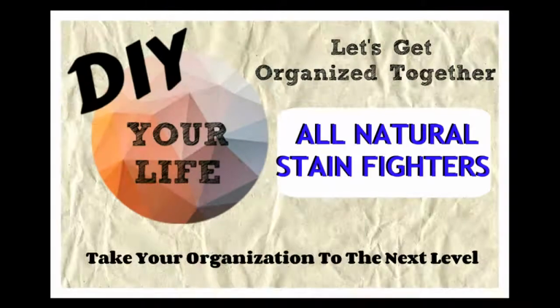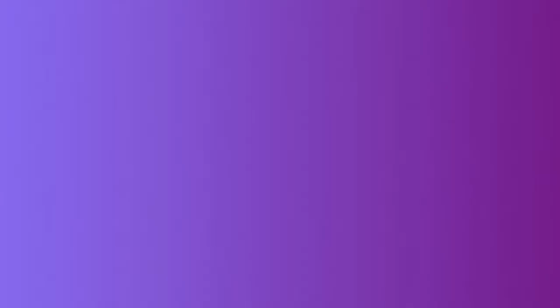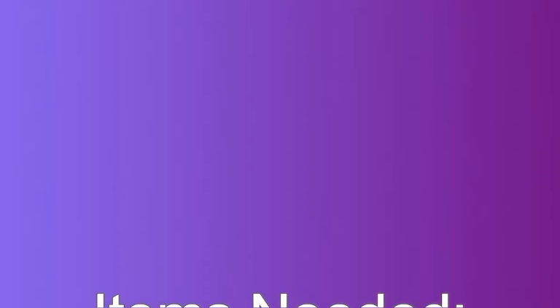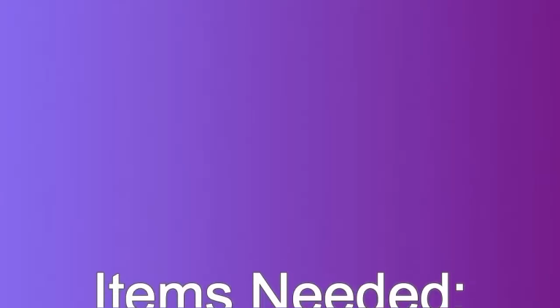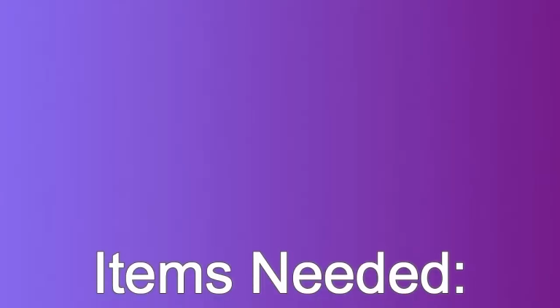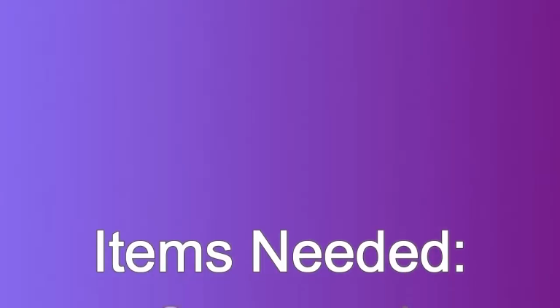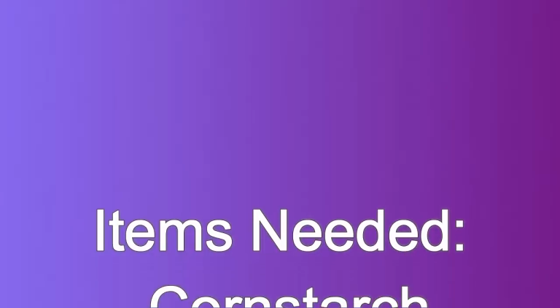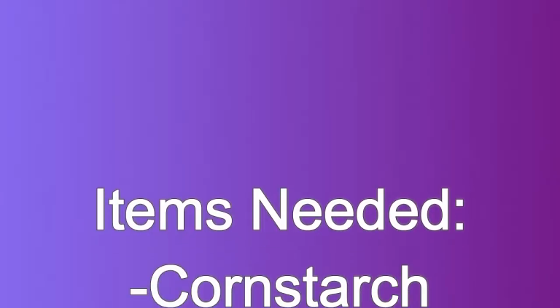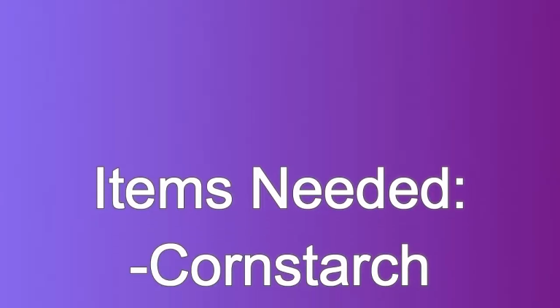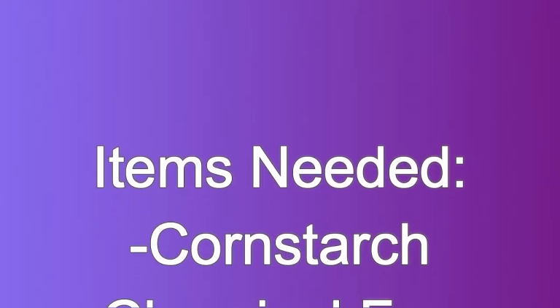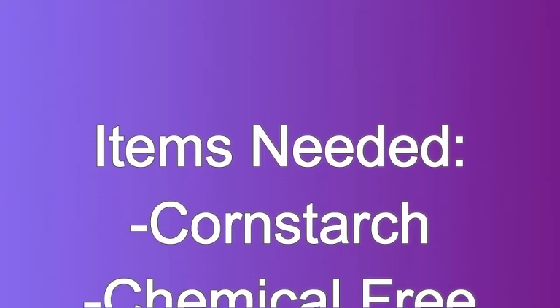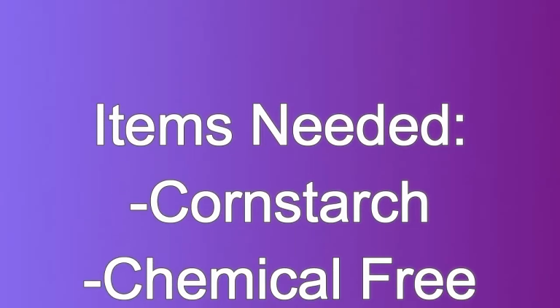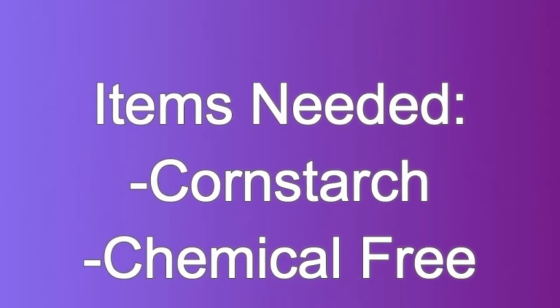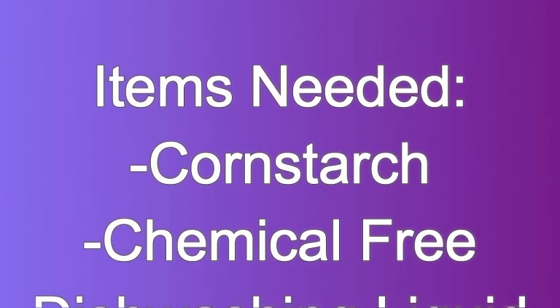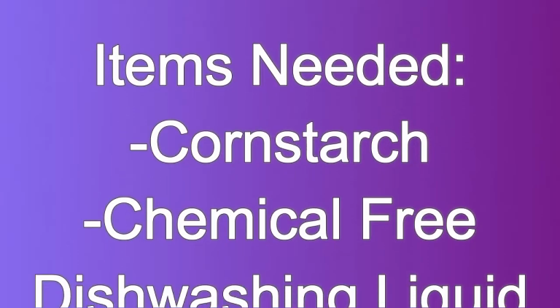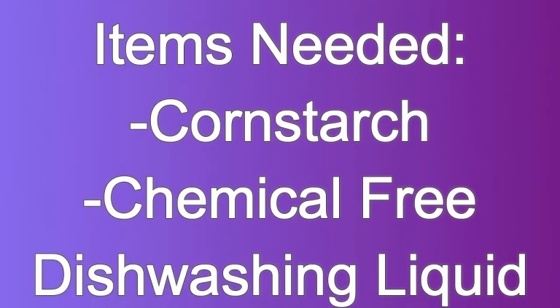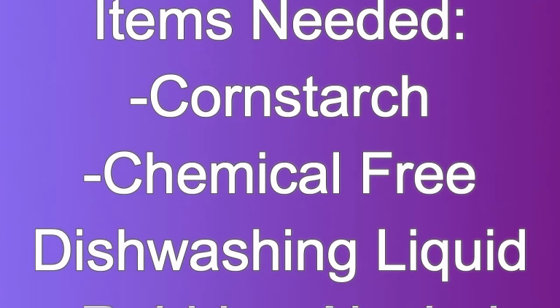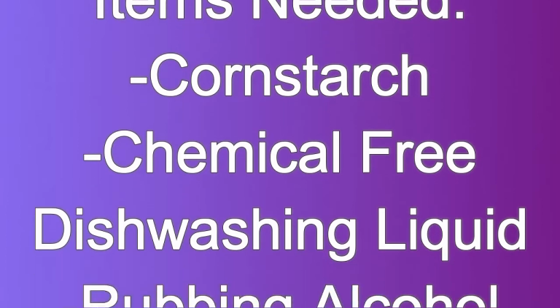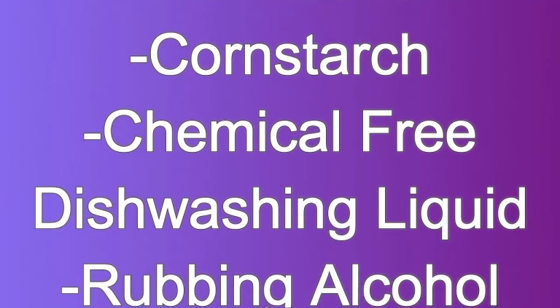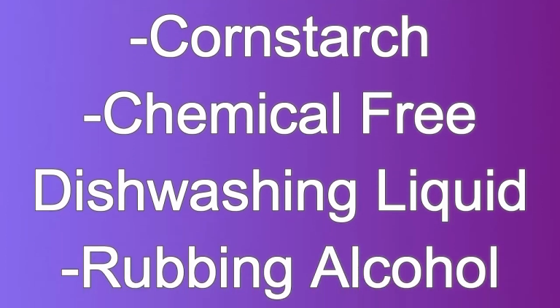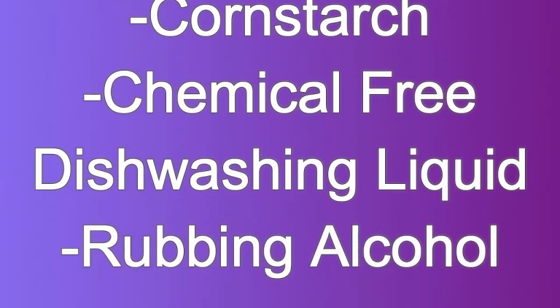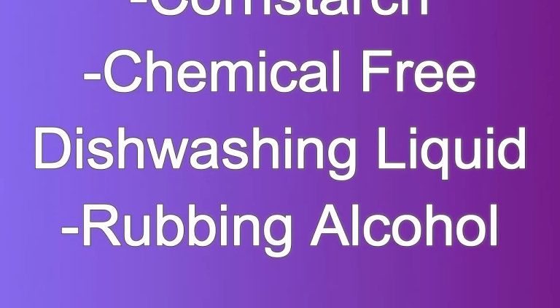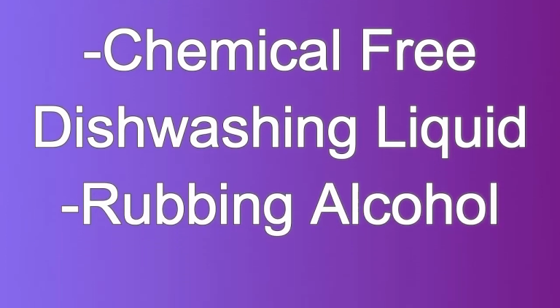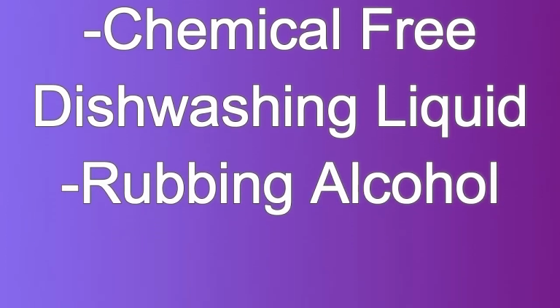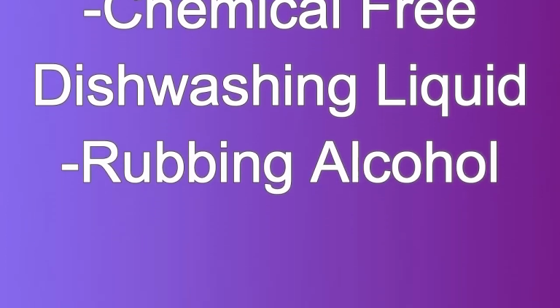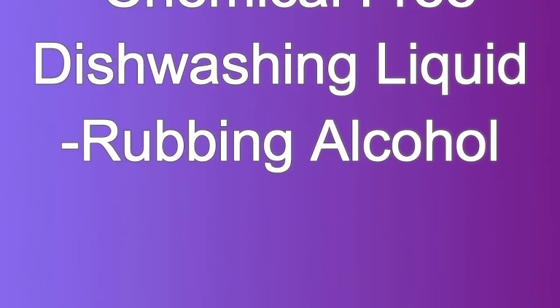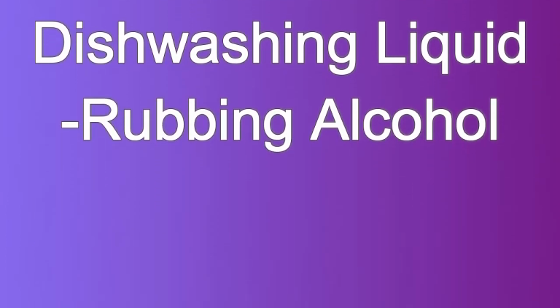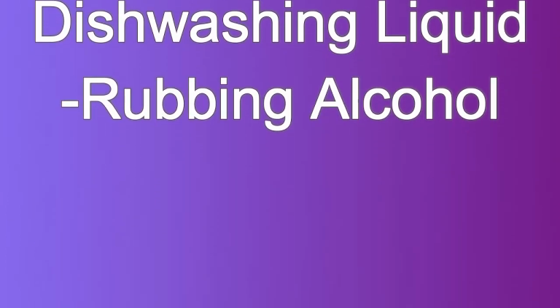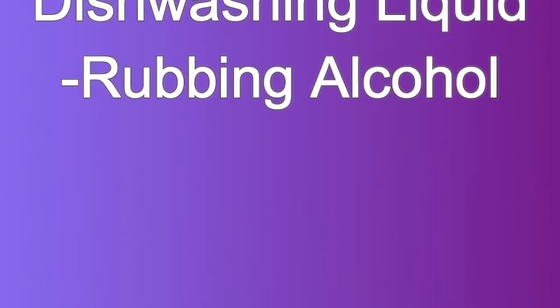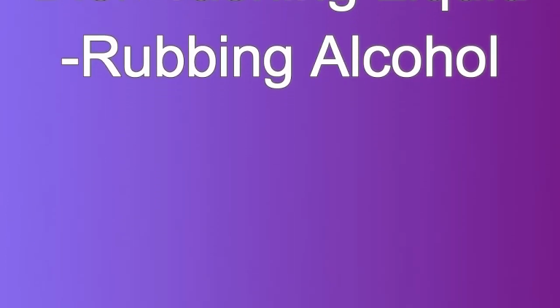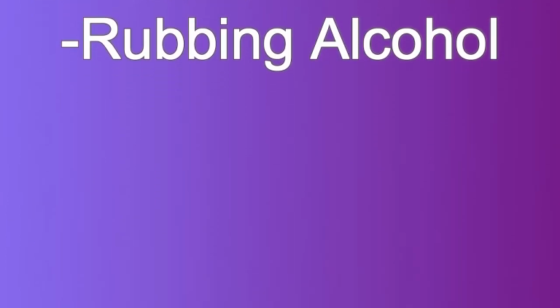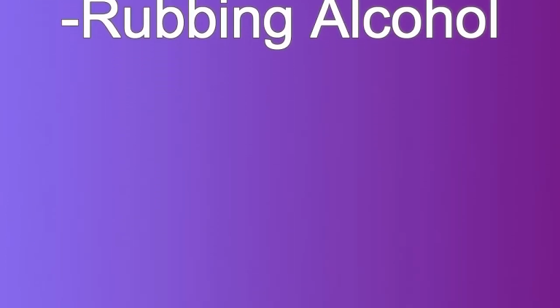The items you will need are cornstarch, chemical-free dishwashing liquid, and rubbing alcohol.